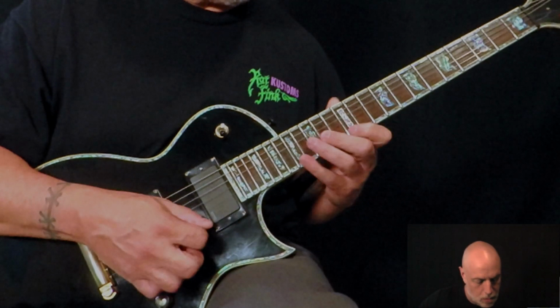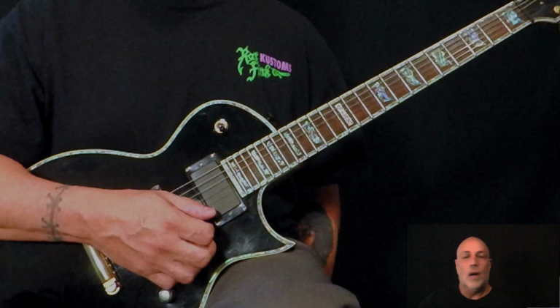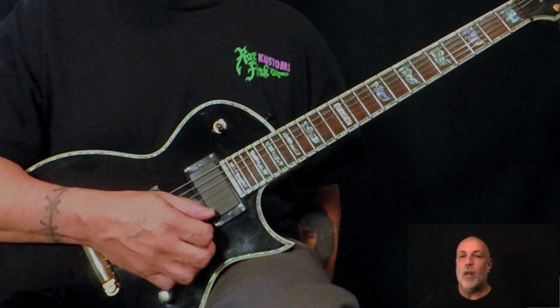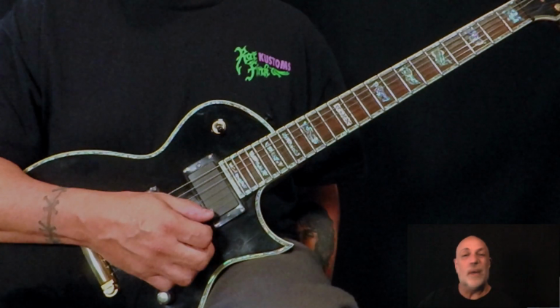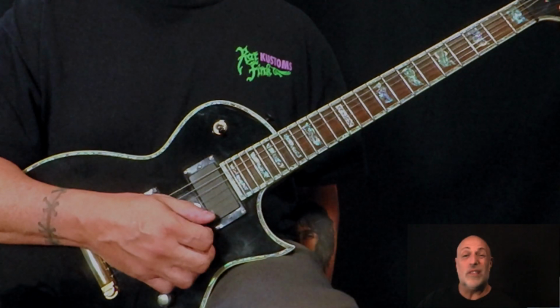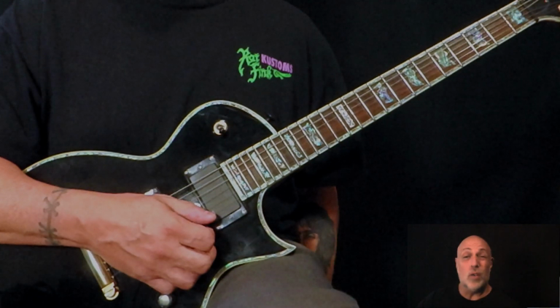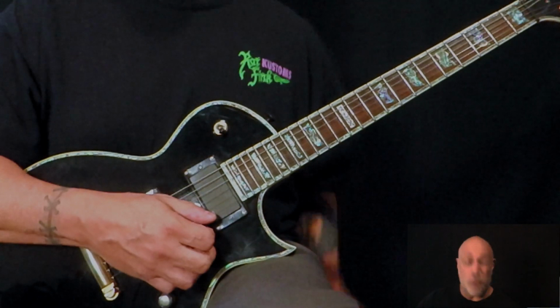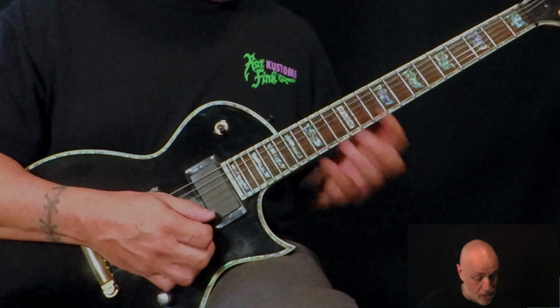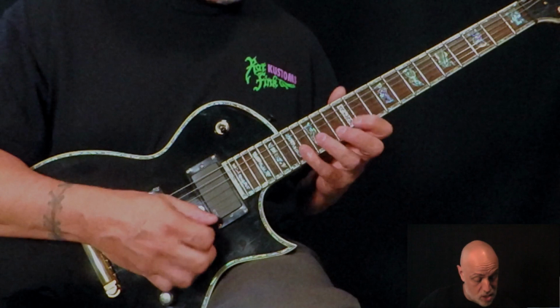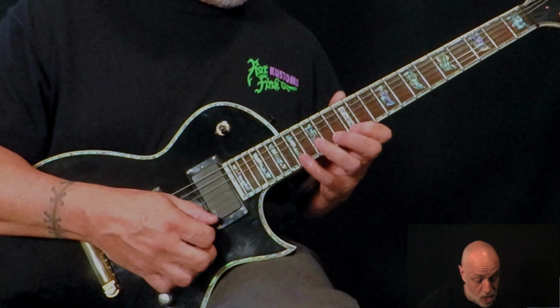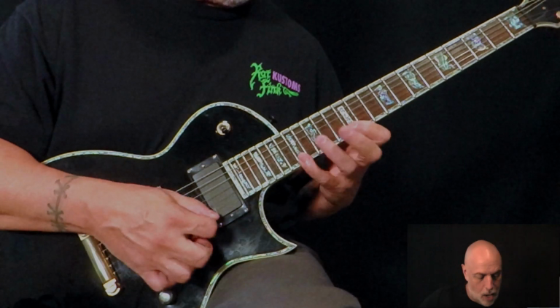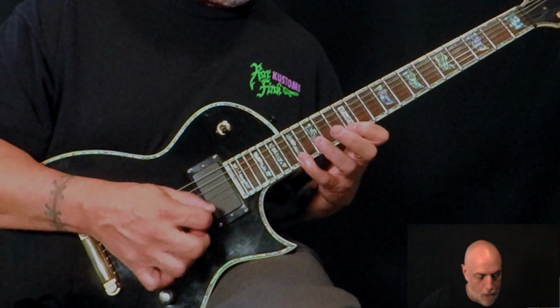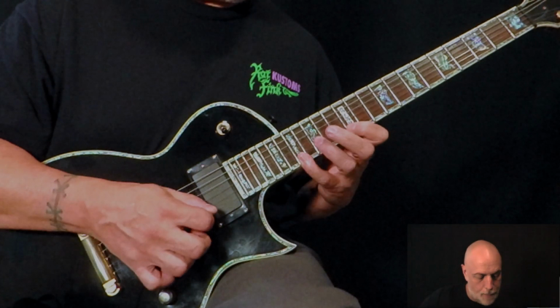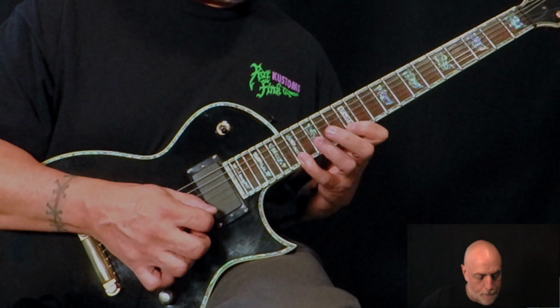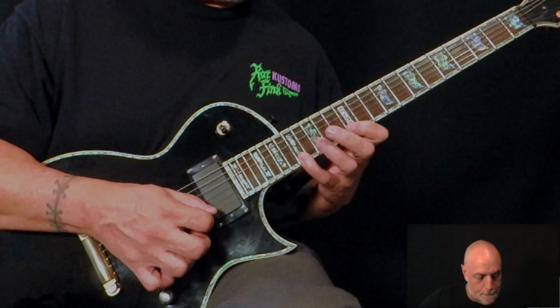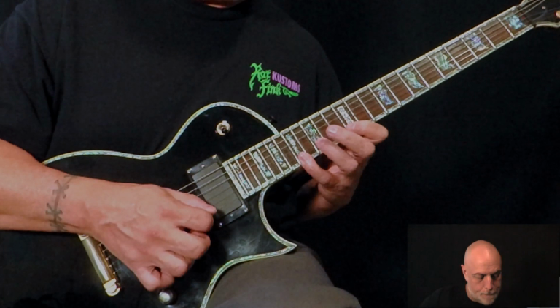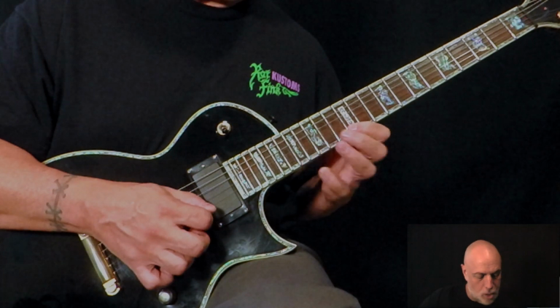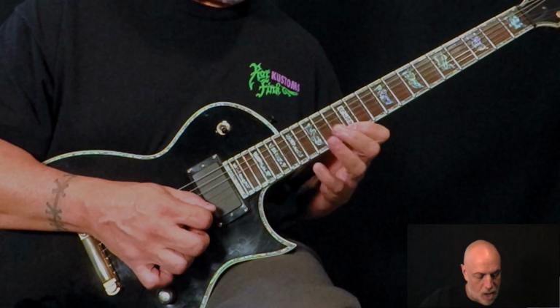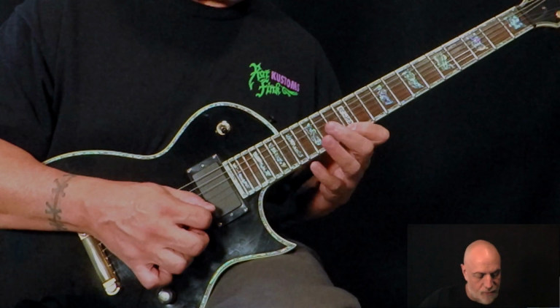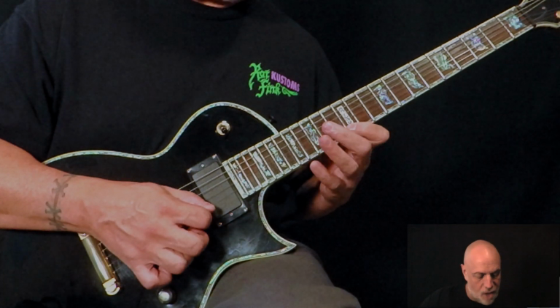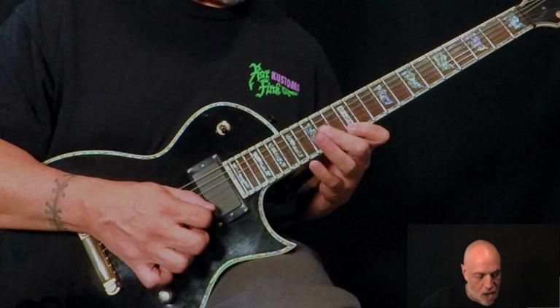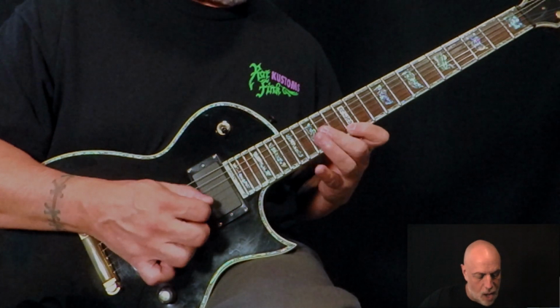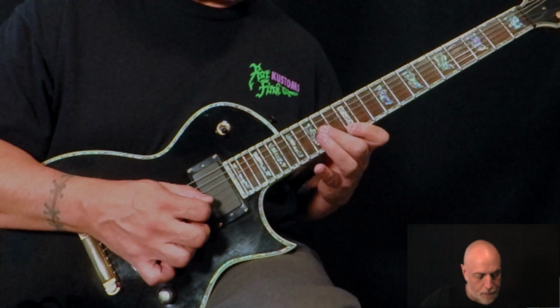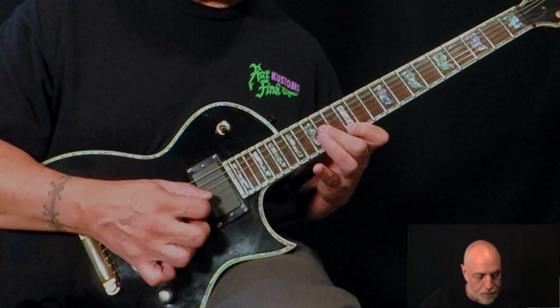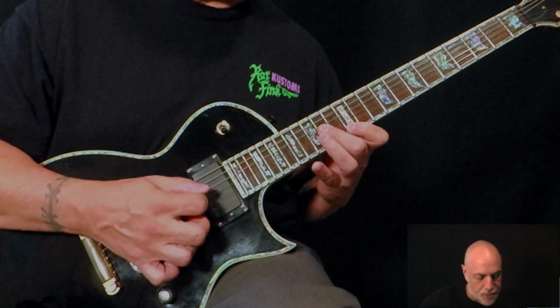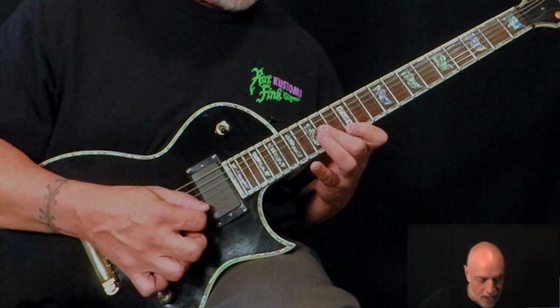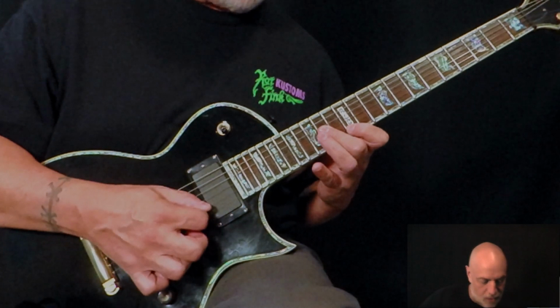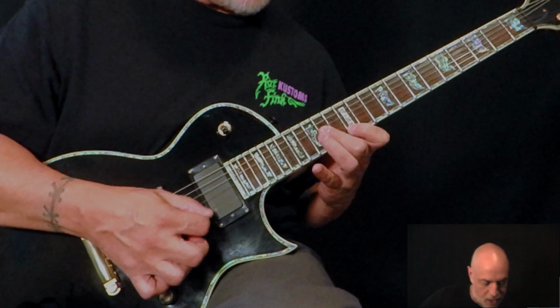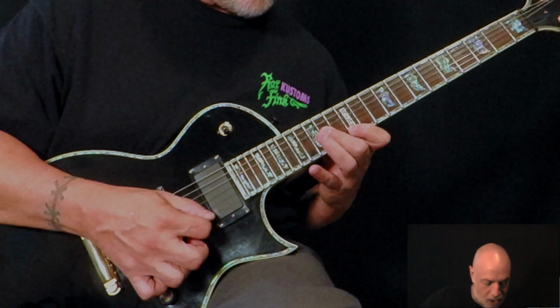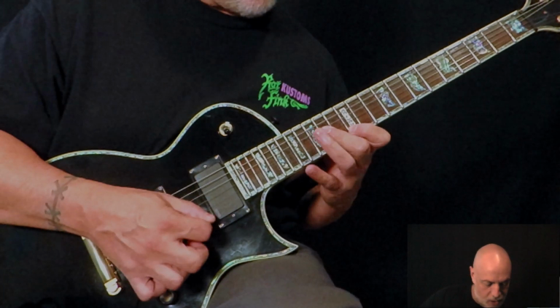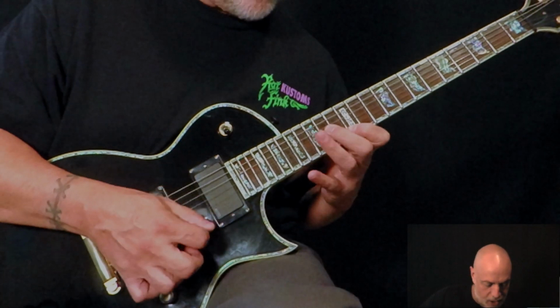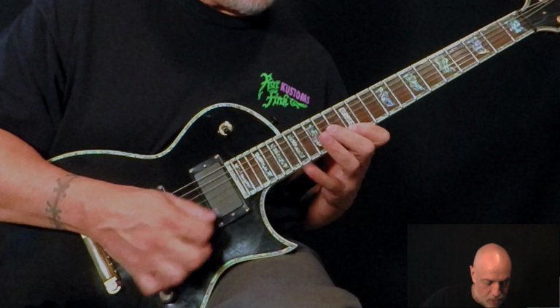All the picking still applies: up, pull off, up, down, down, down.